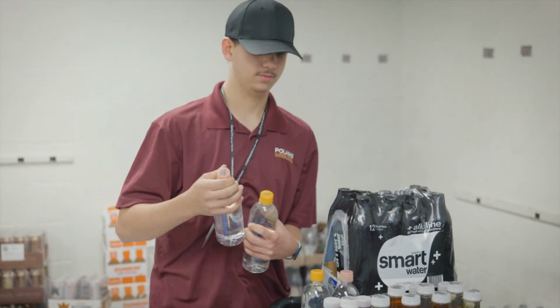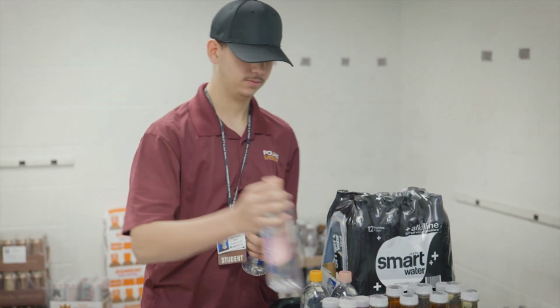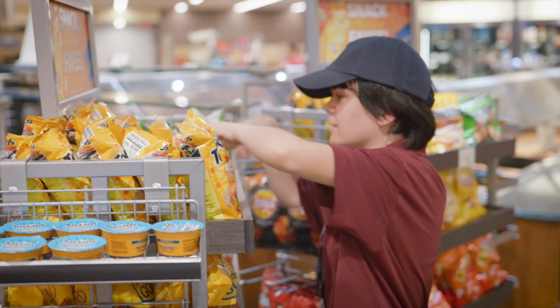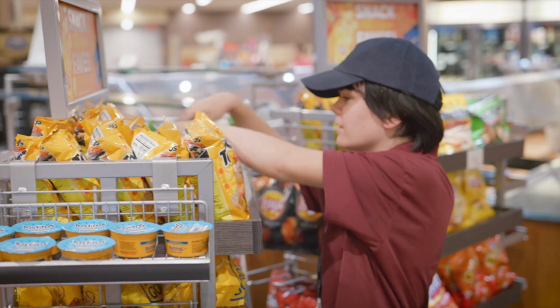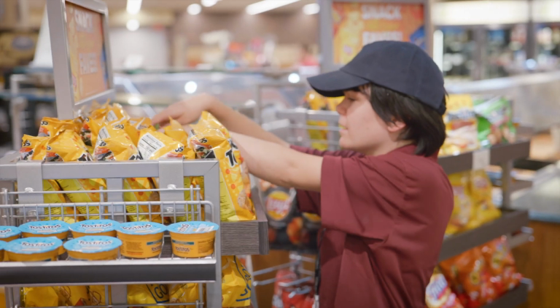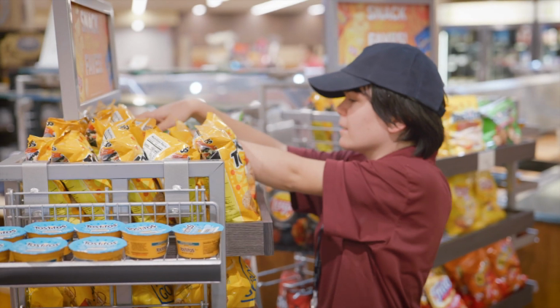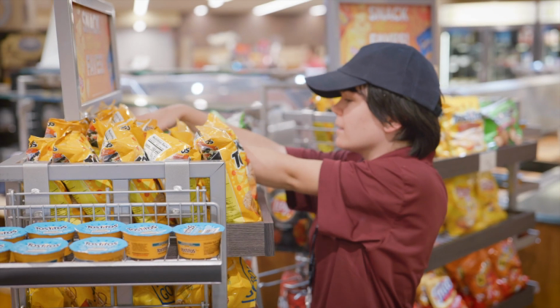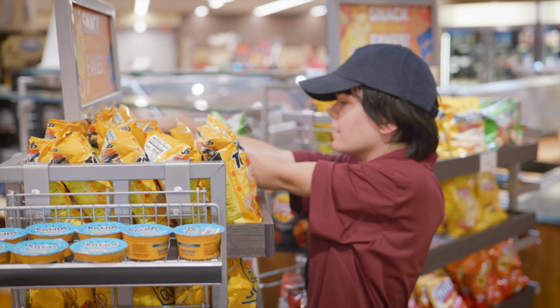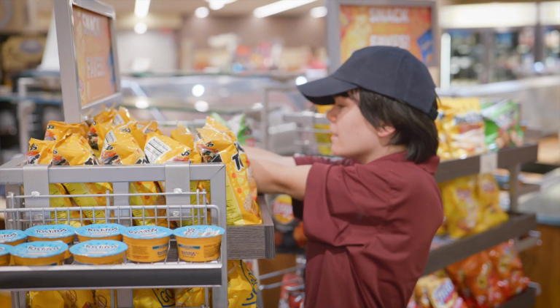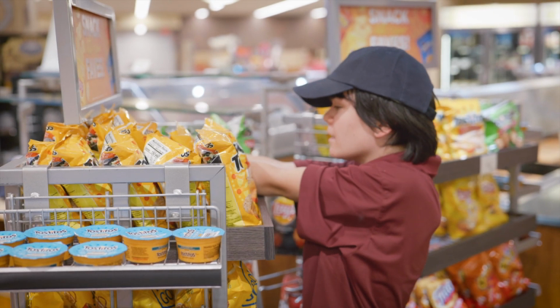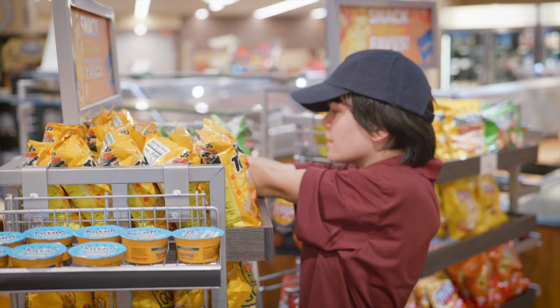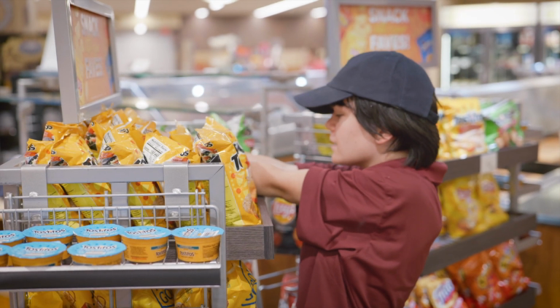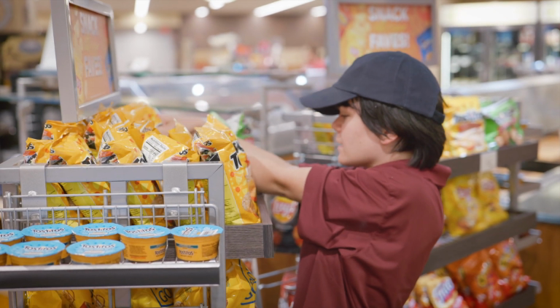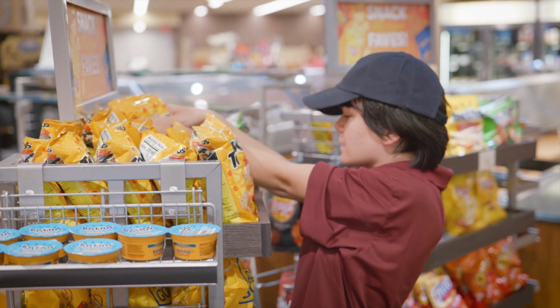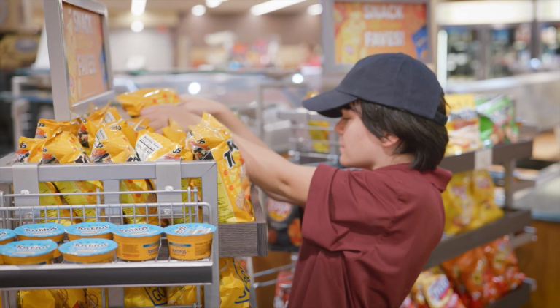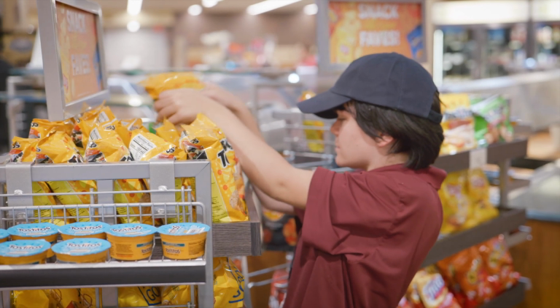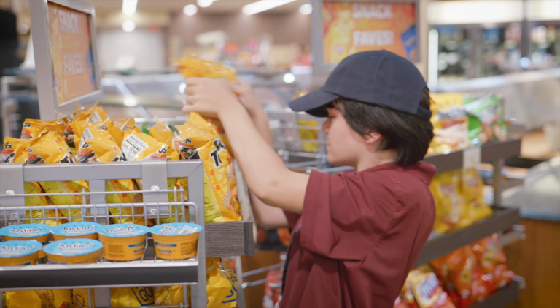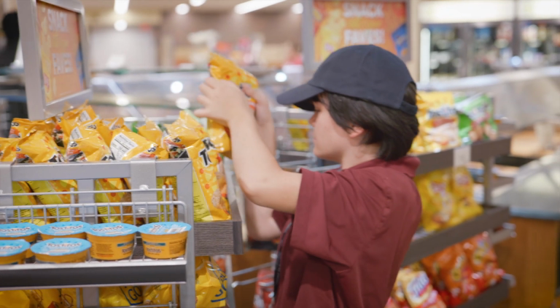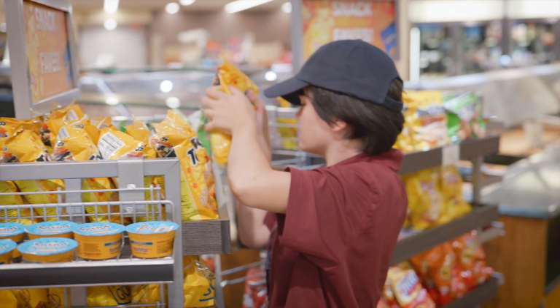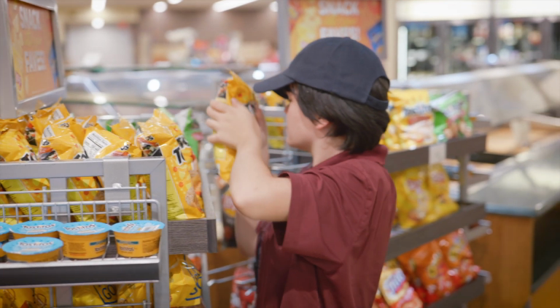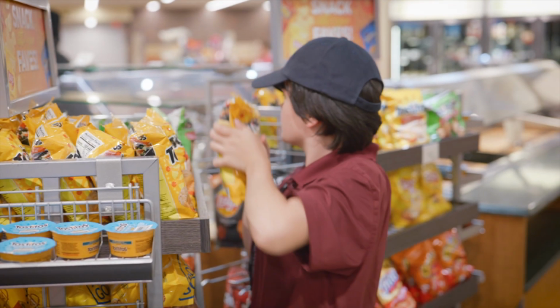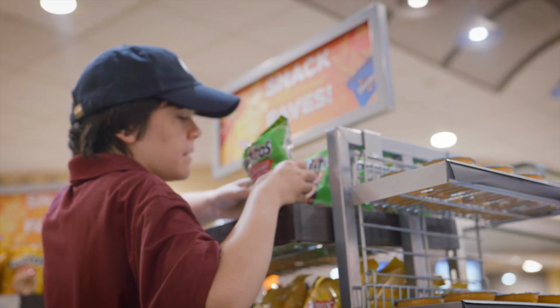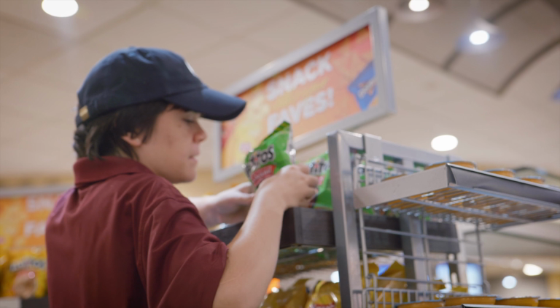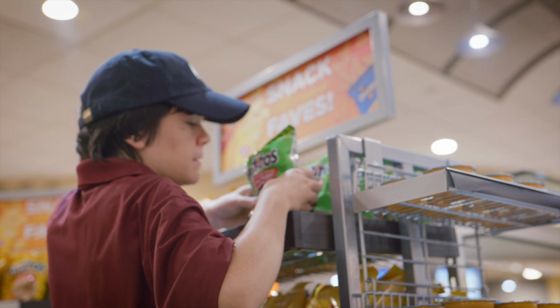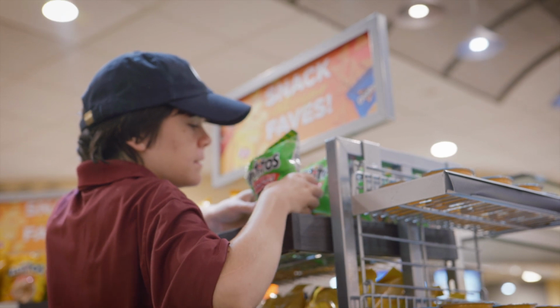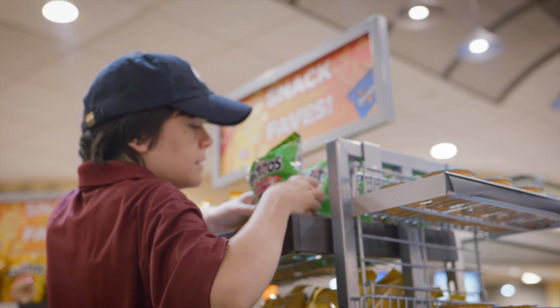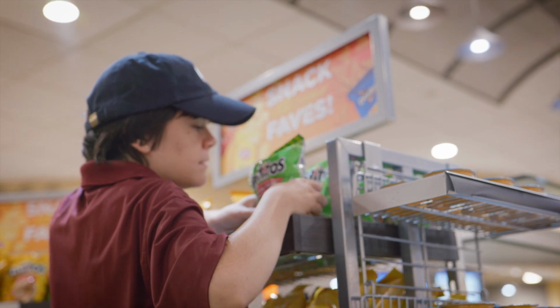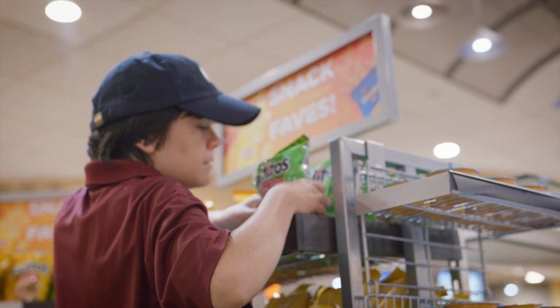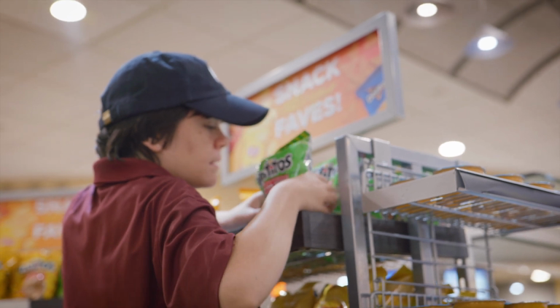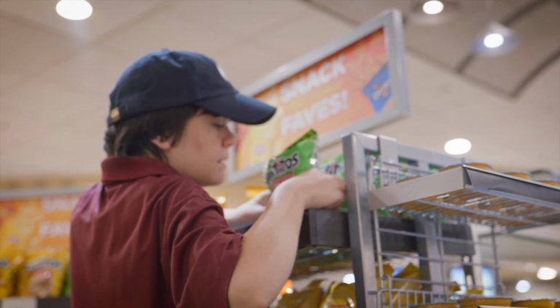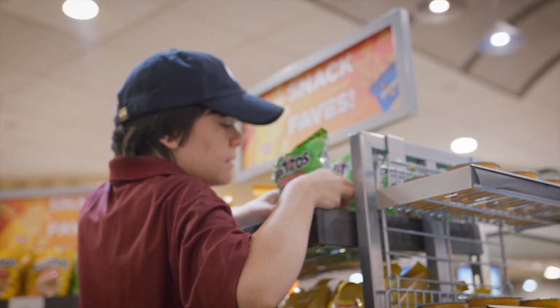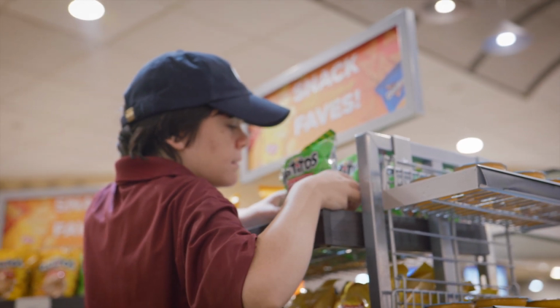This is Alexis, and her job is to restock all the chip racks in here as well as the condiment tables.